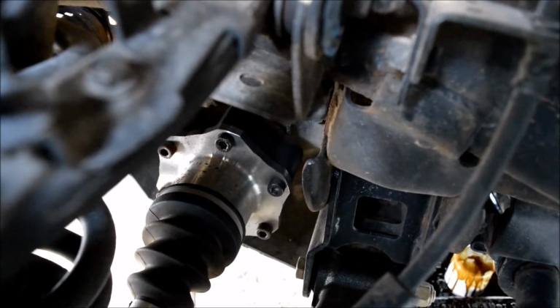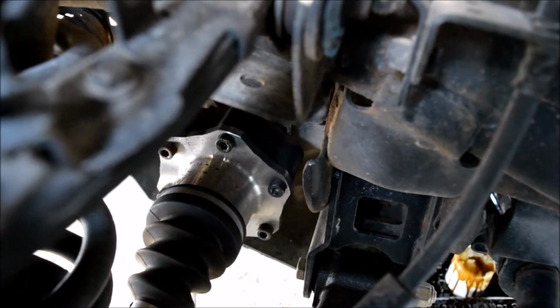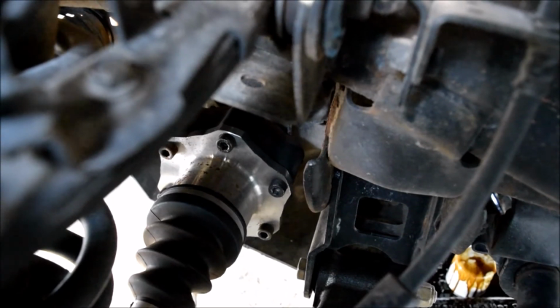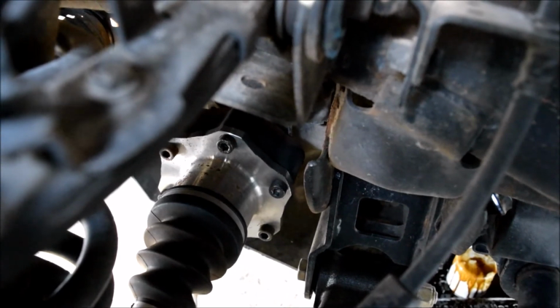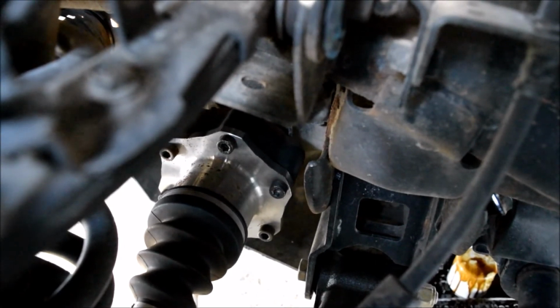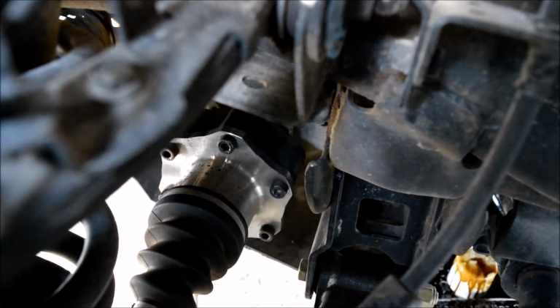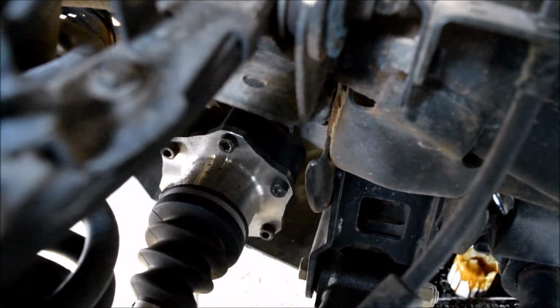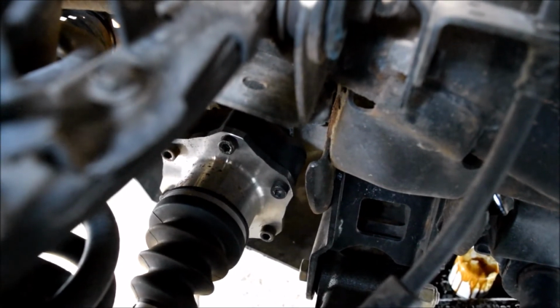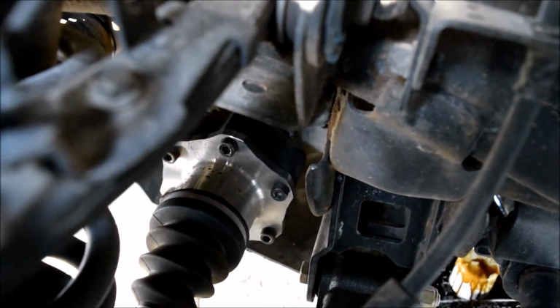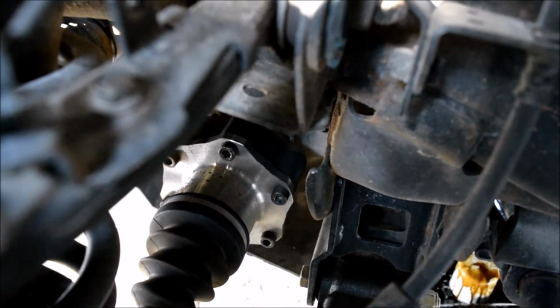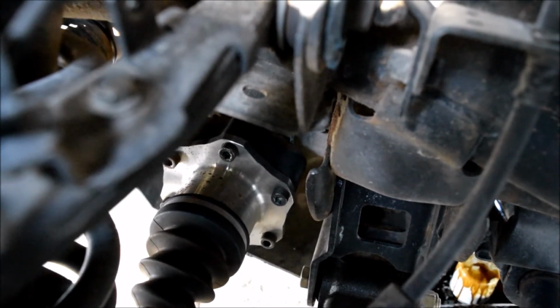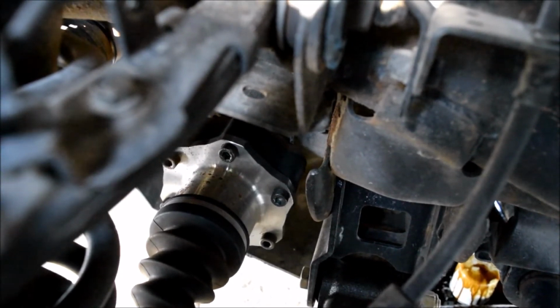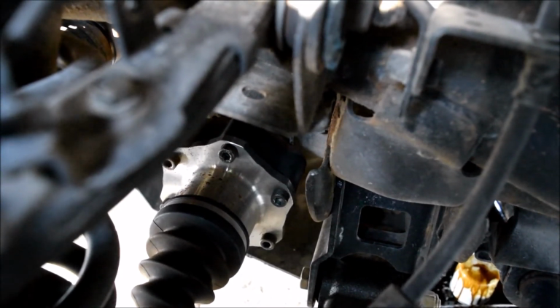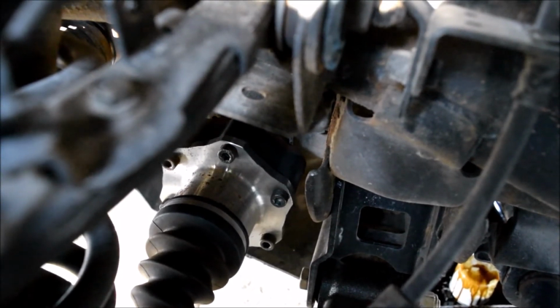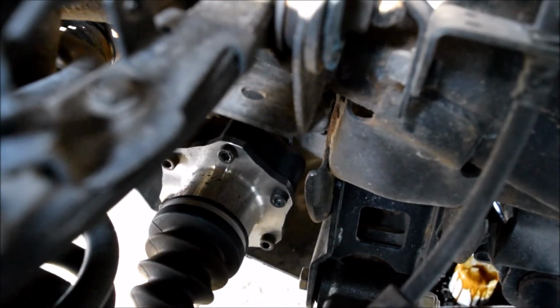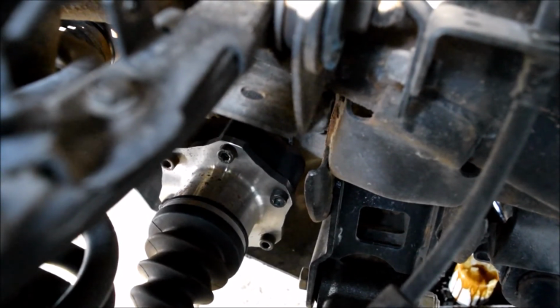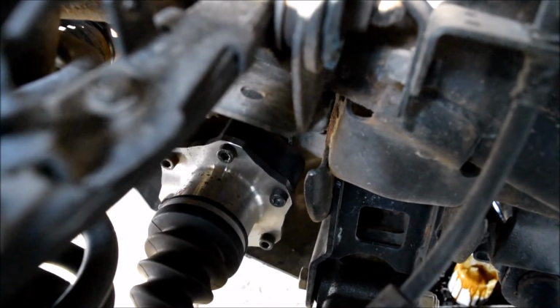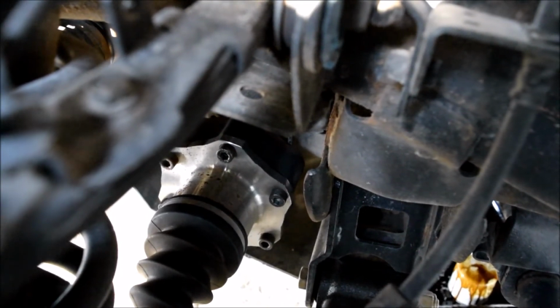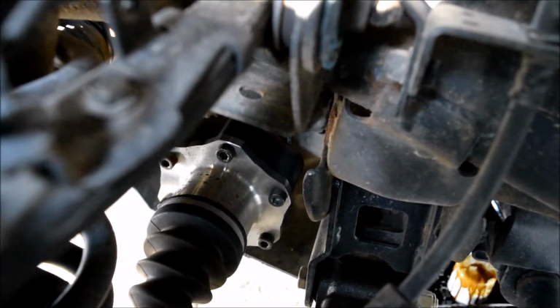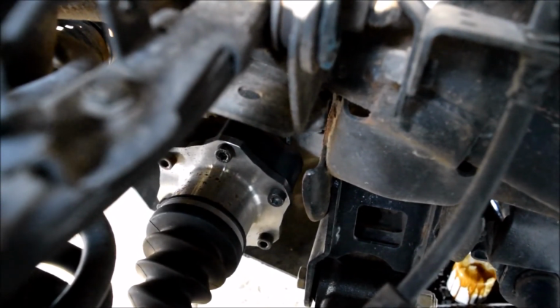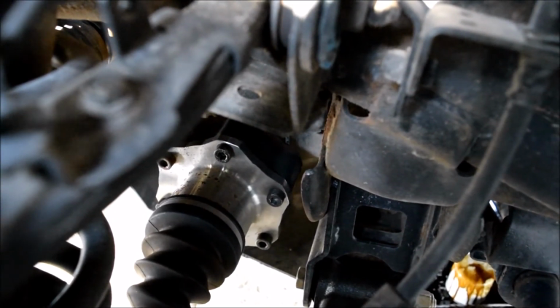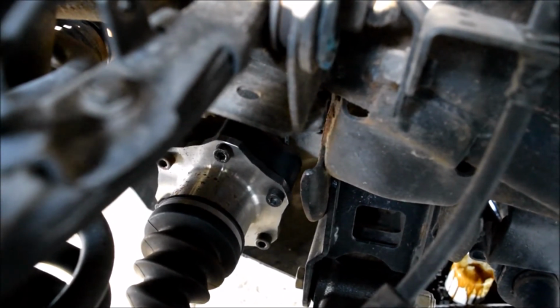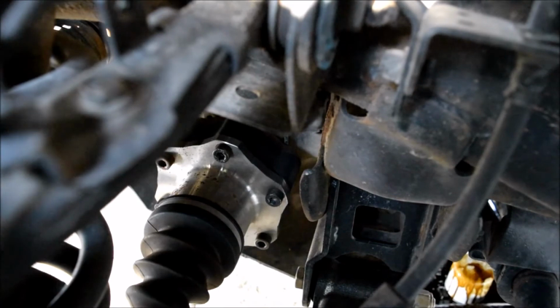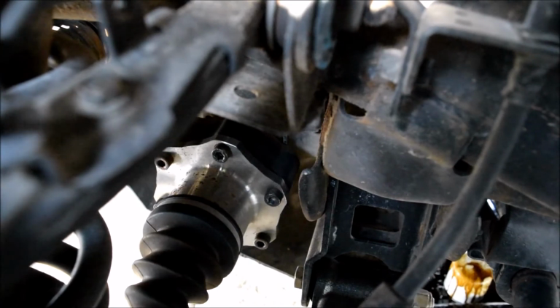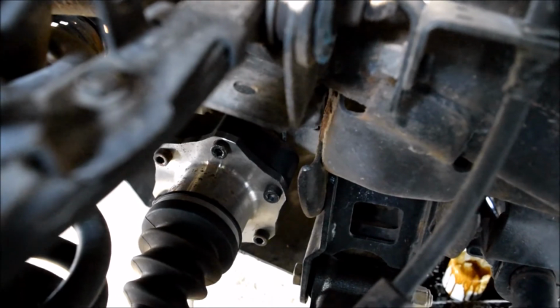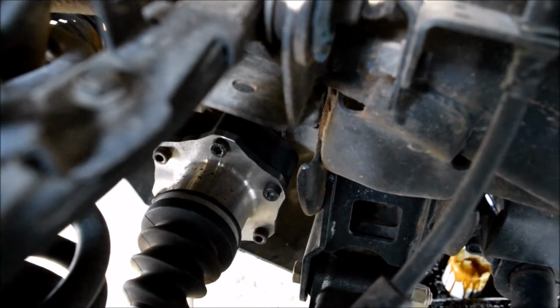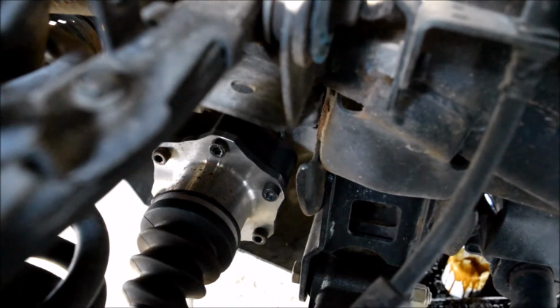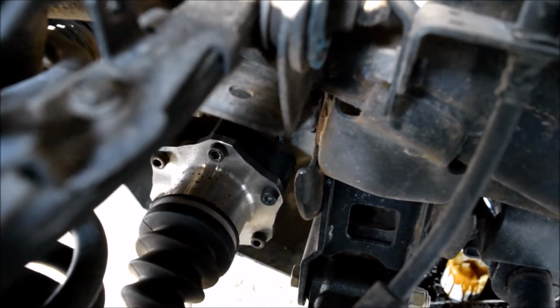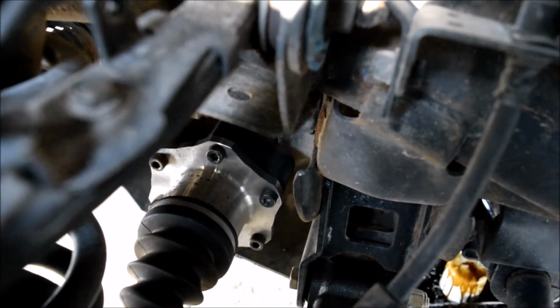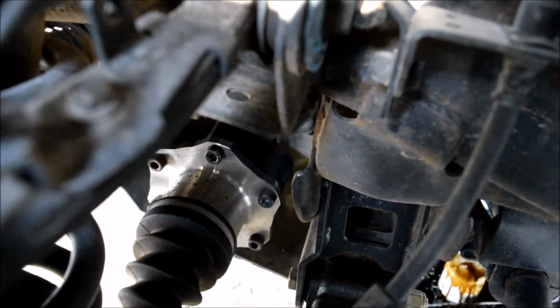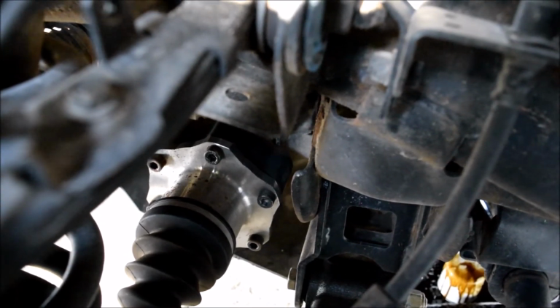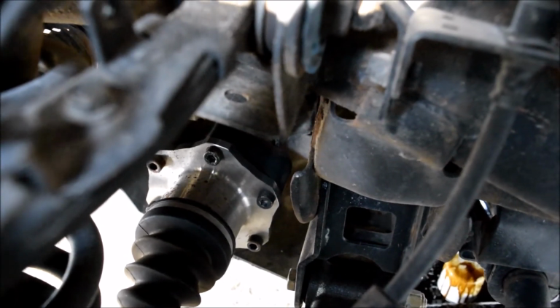You can see back there on the CV joint there's some kind of a plastic spacer that helps space the CV joint out.